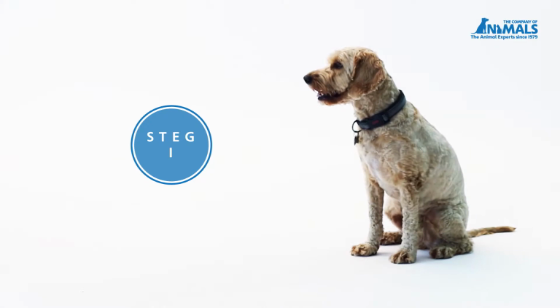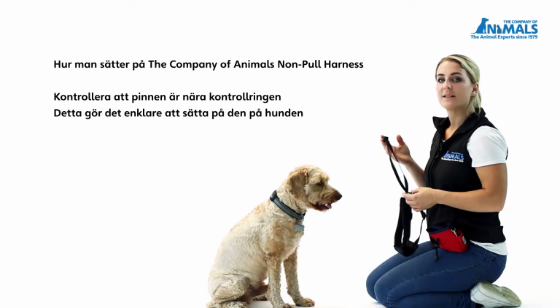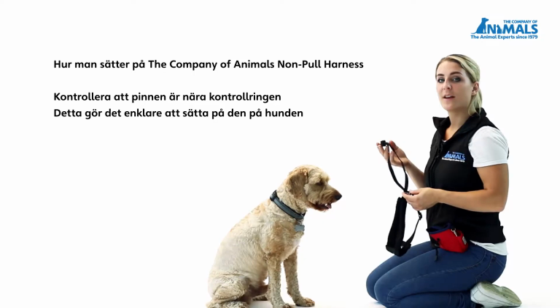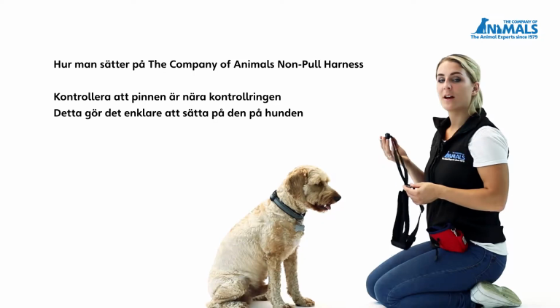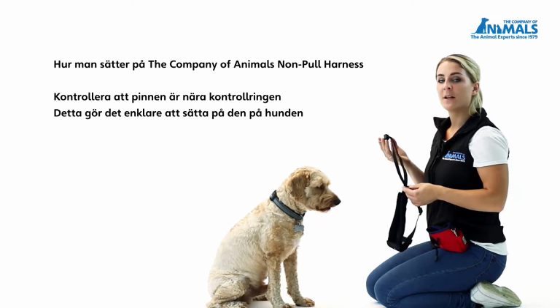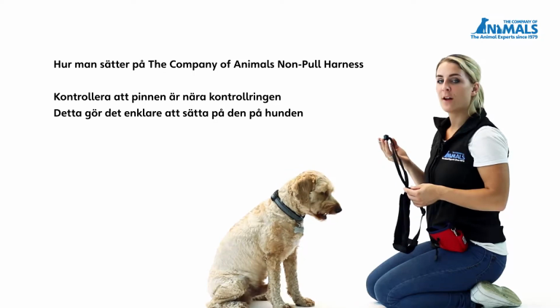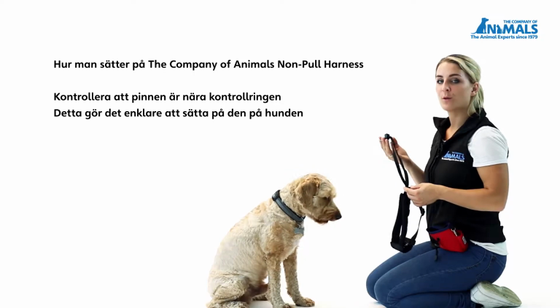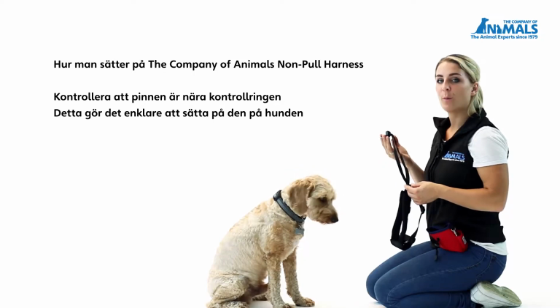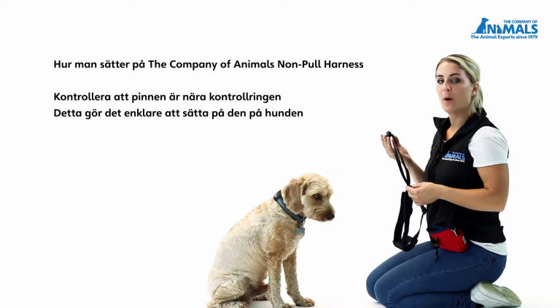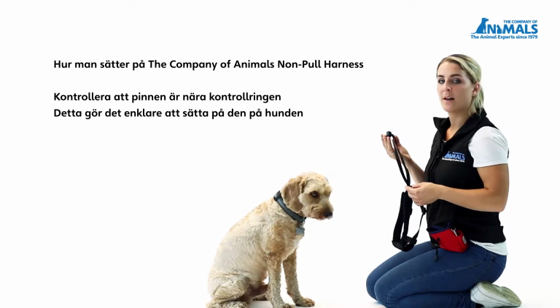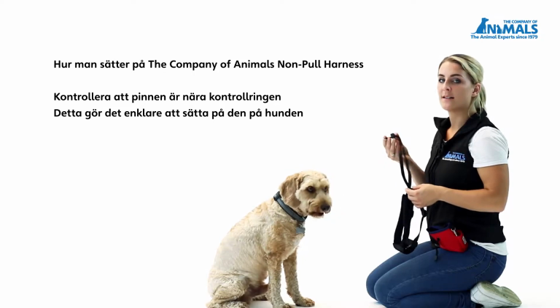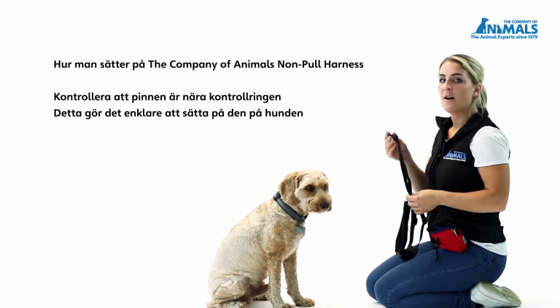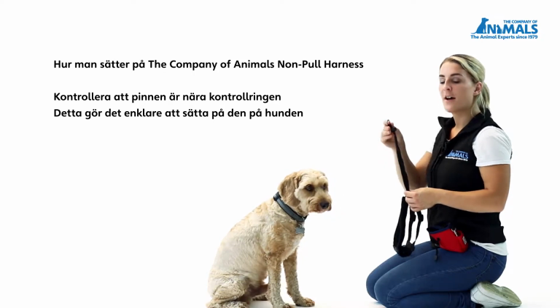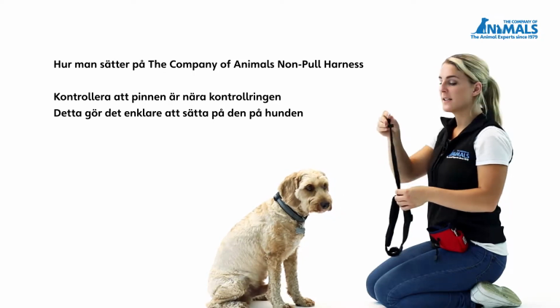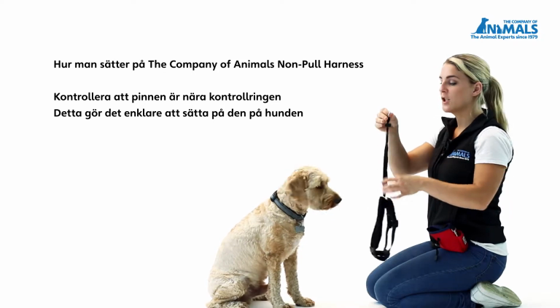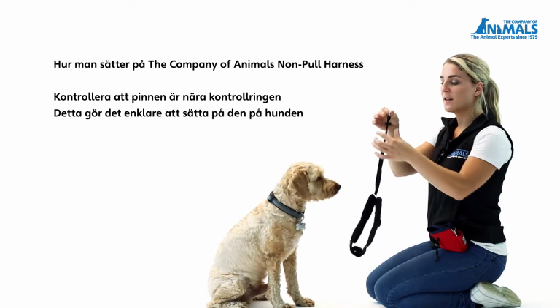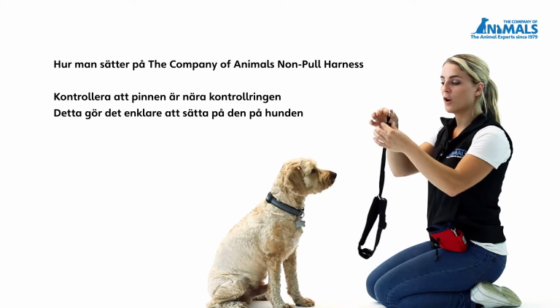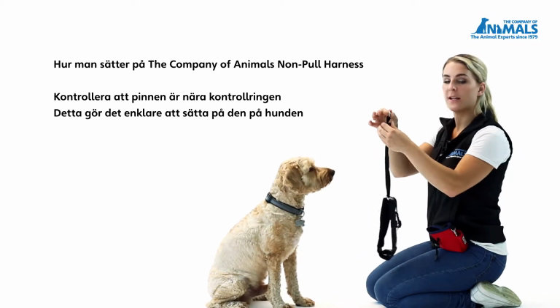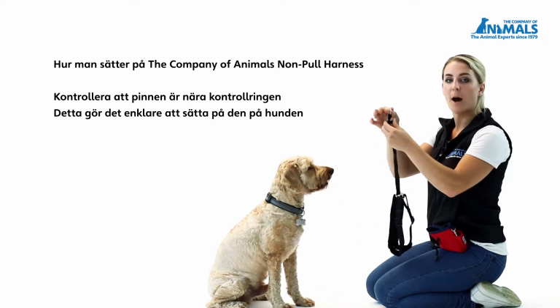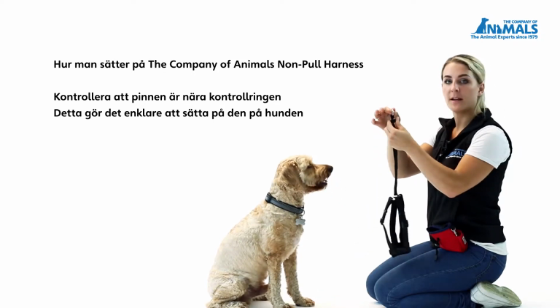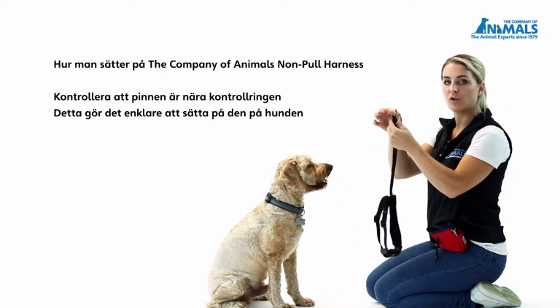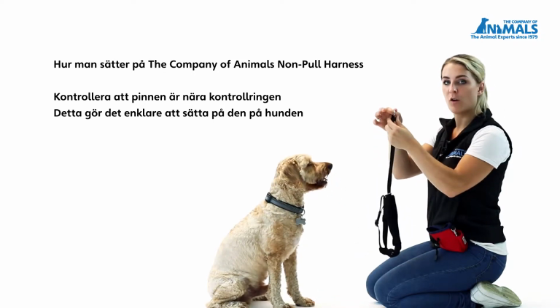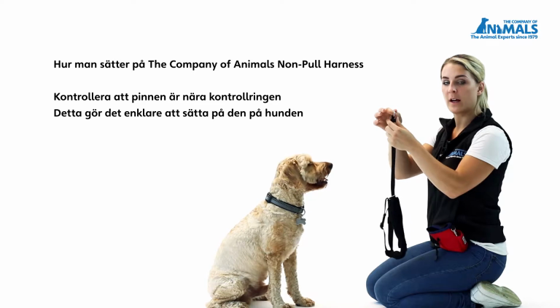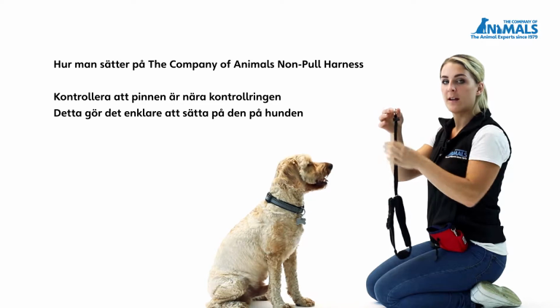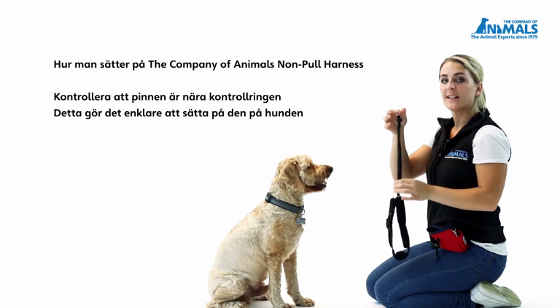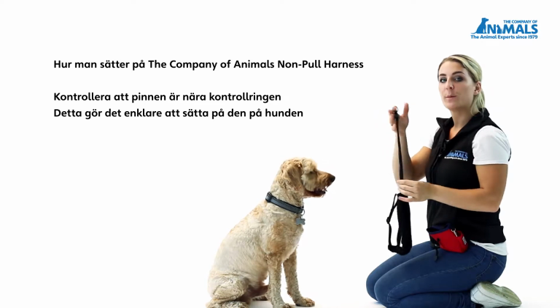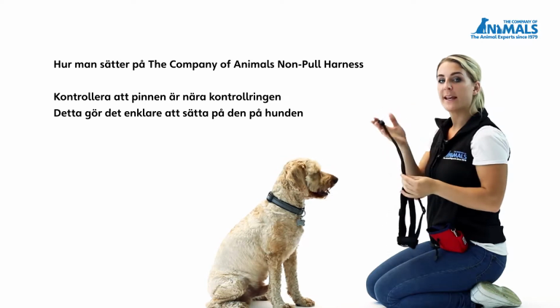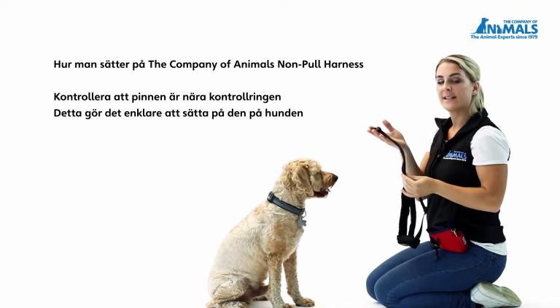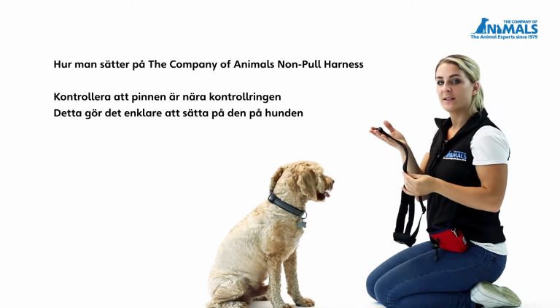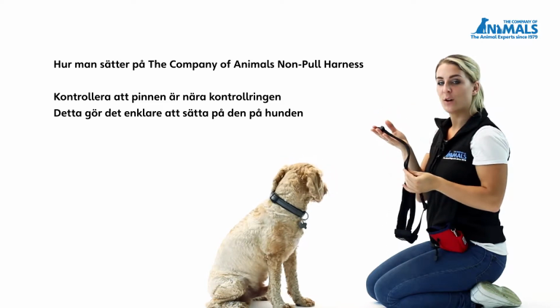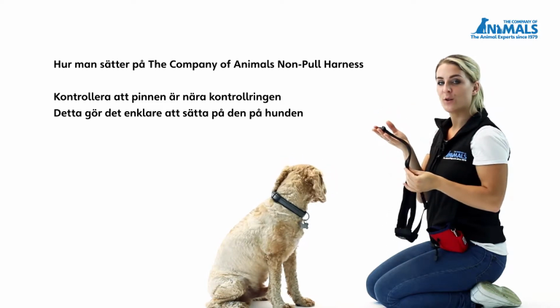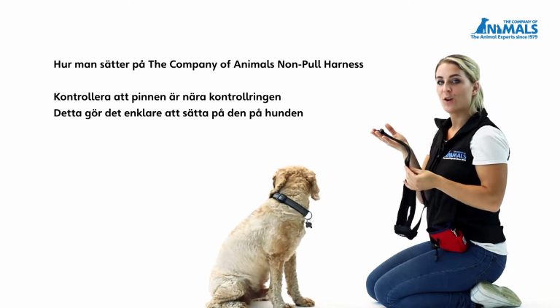To fit the Company of Animals non-pull harness, firstly check that the toggle is up near the control ring. This will make it easier to fit onto your dog.